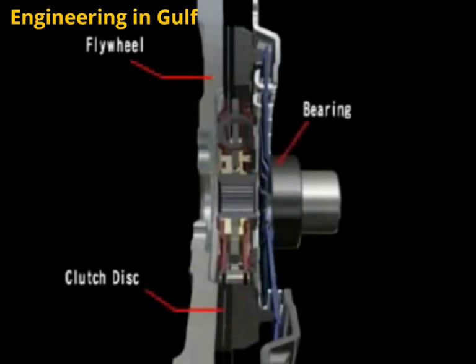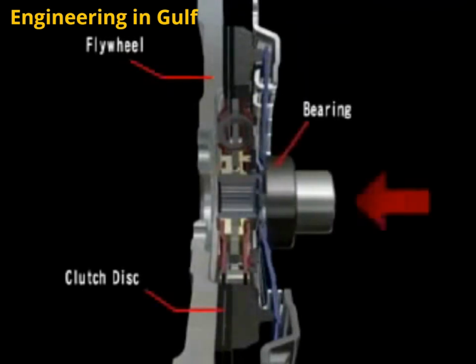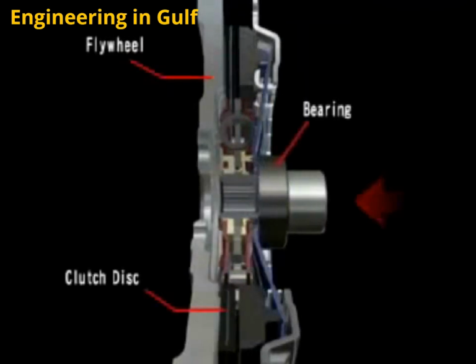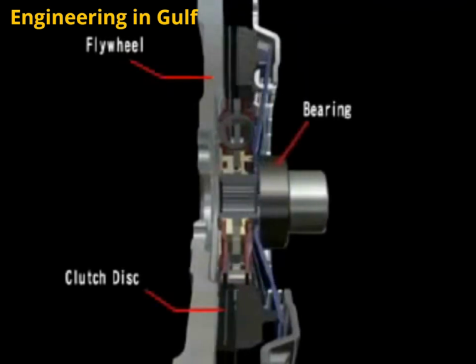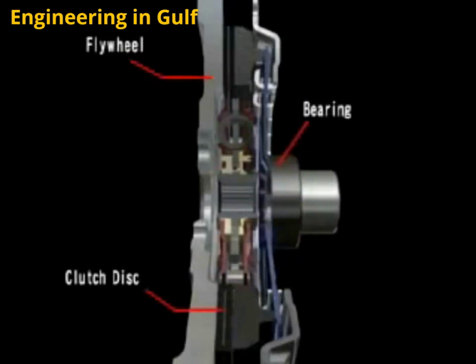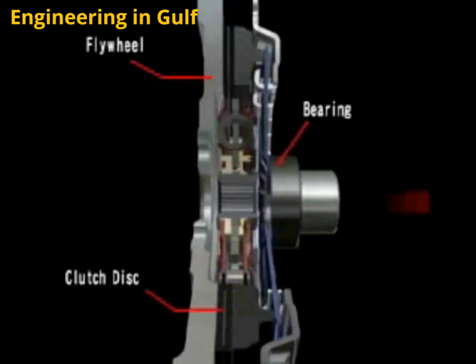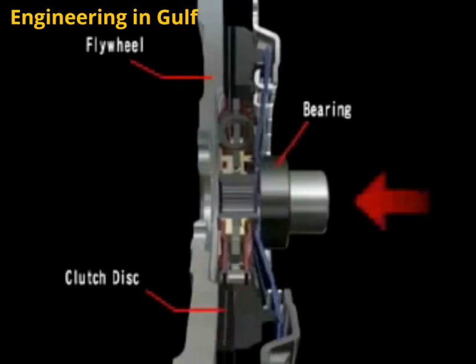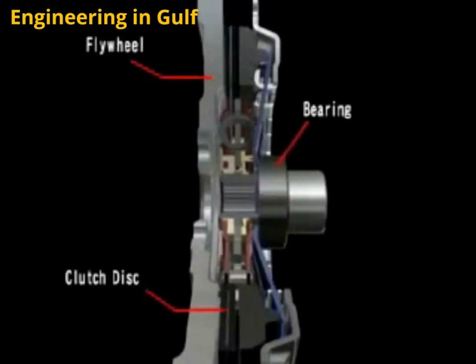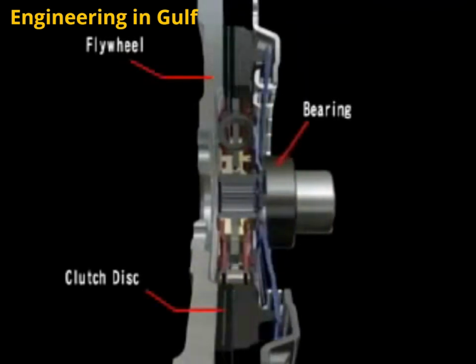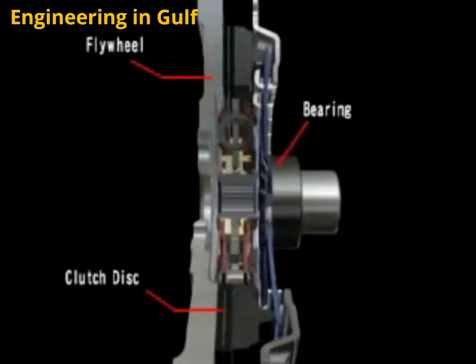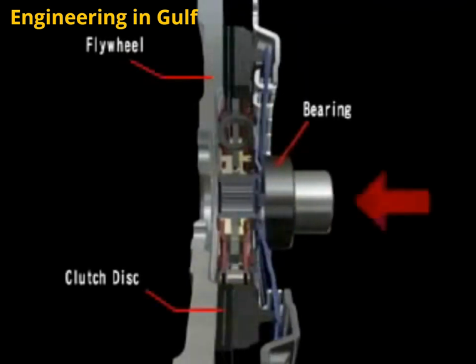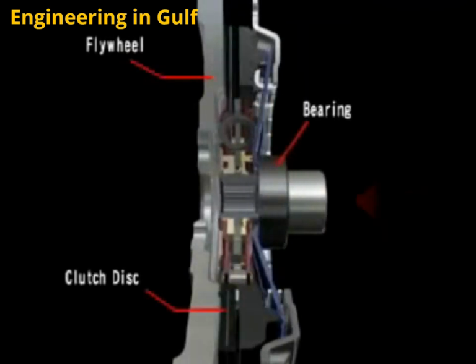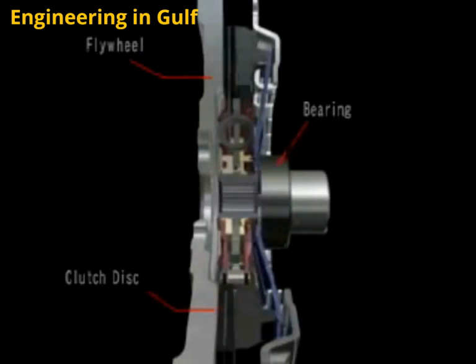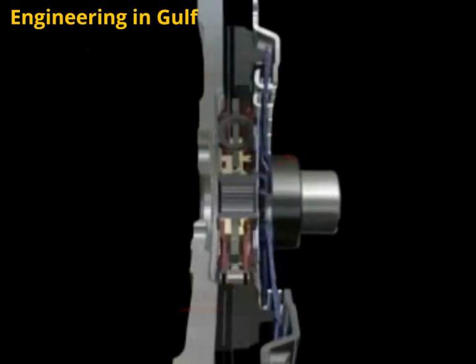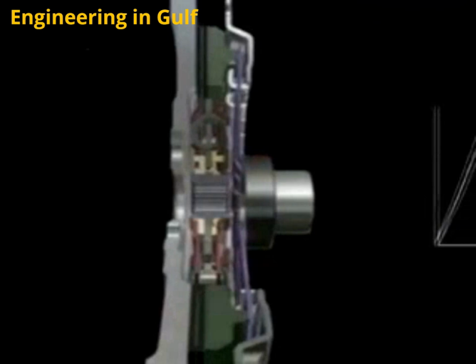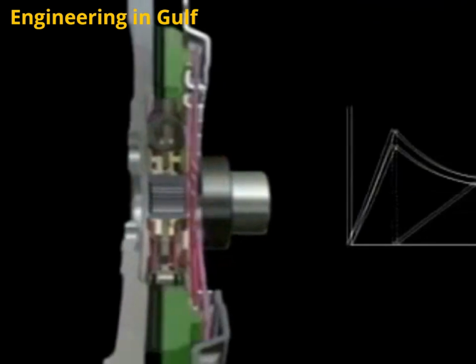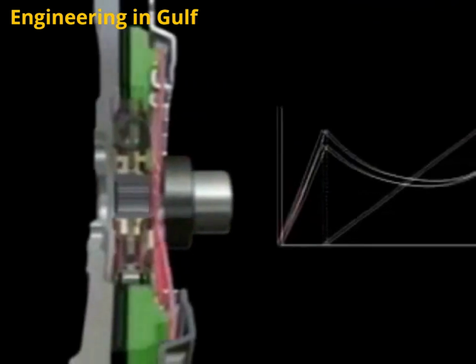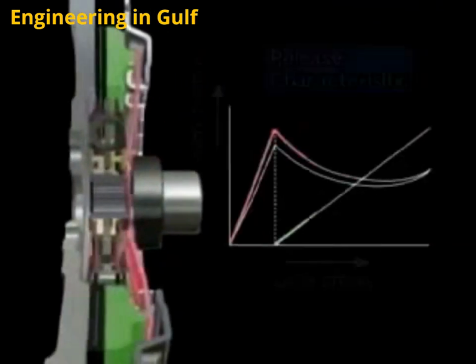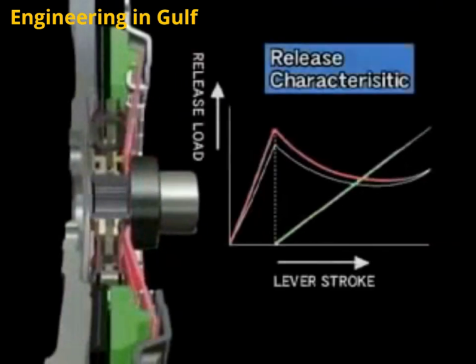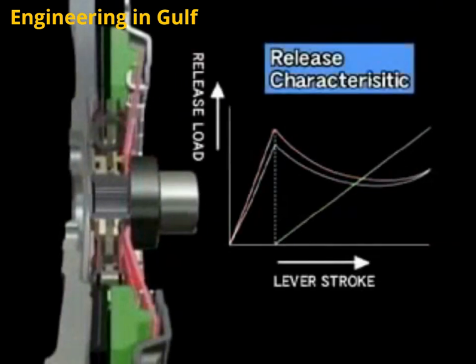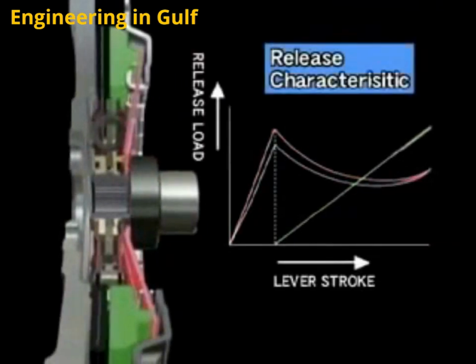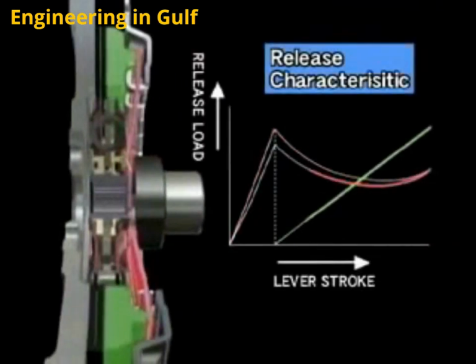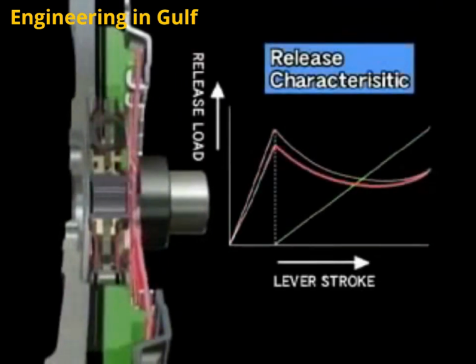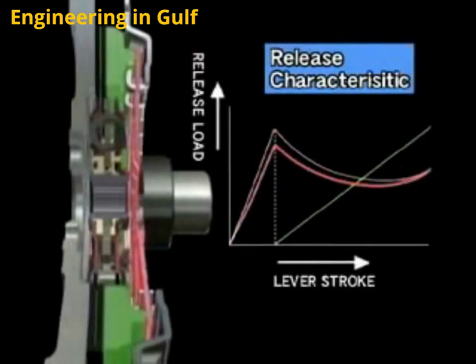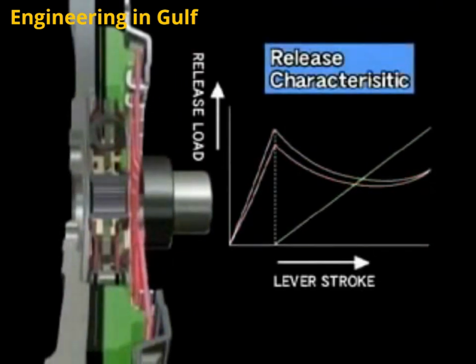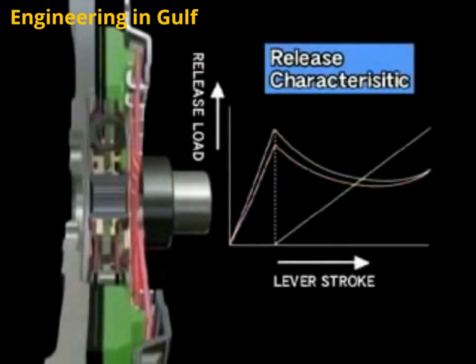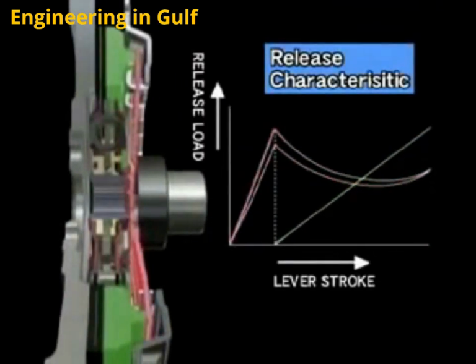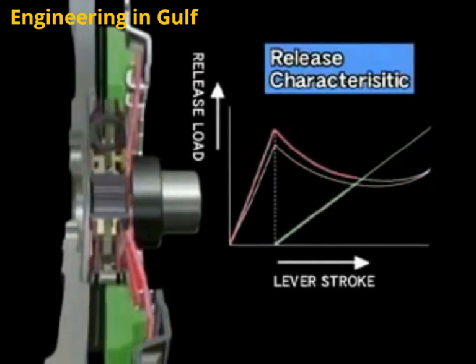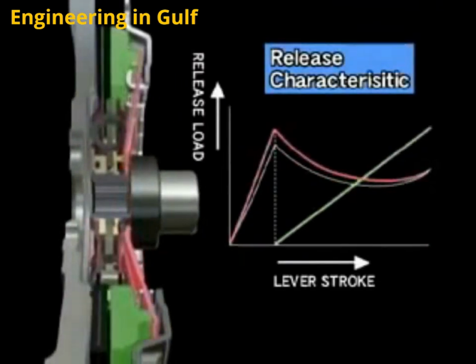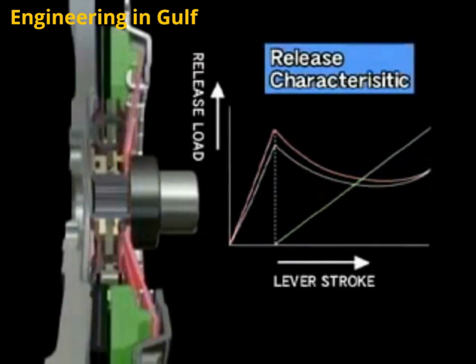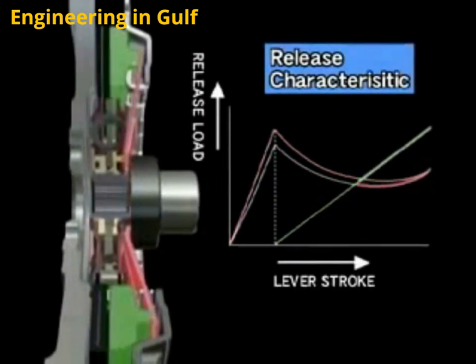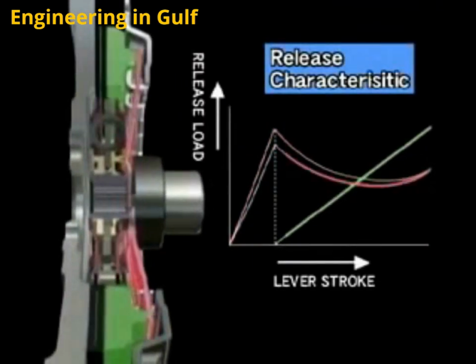The release load of the diaphragm spring and pressure plate travel when the clutch disc is disengaged is shown by this graph, which is called the release characteristic.